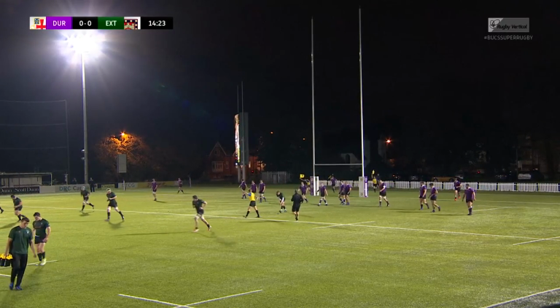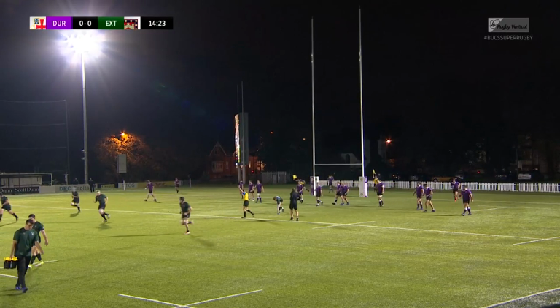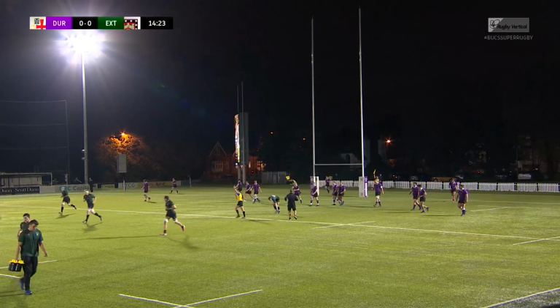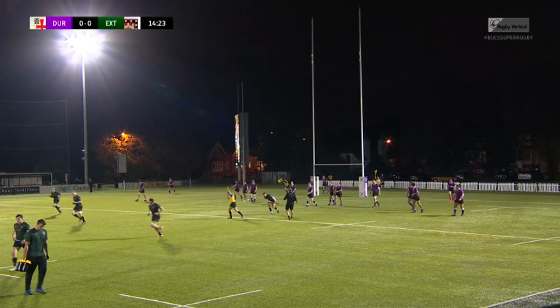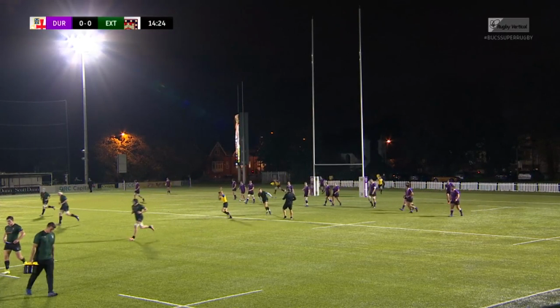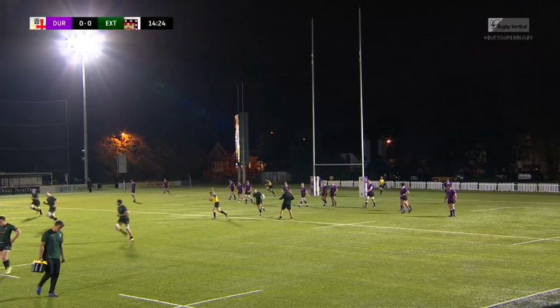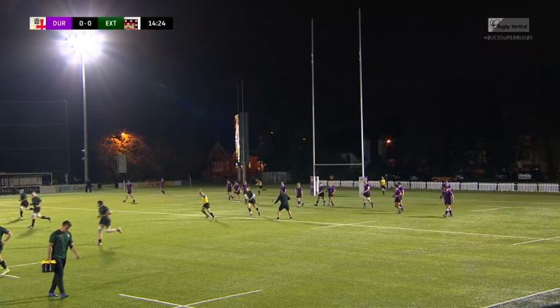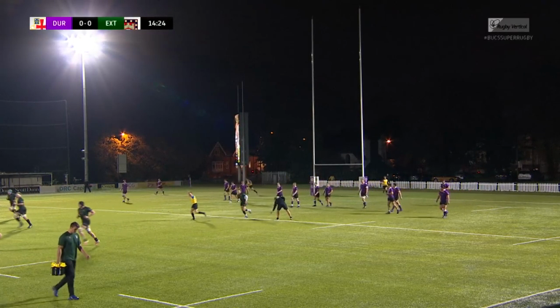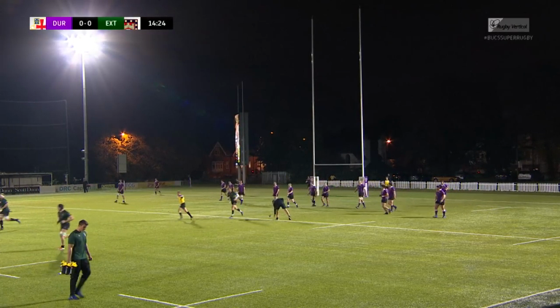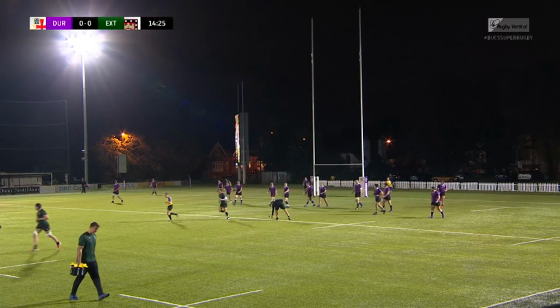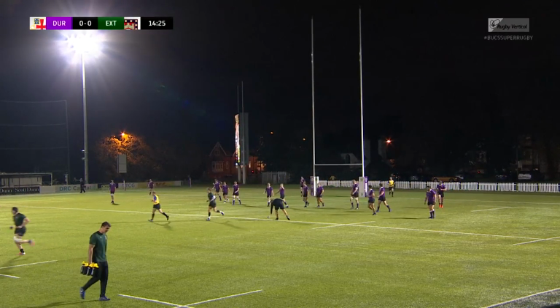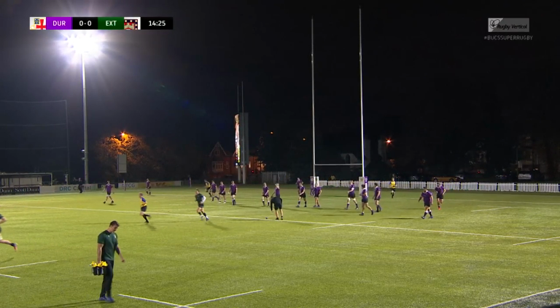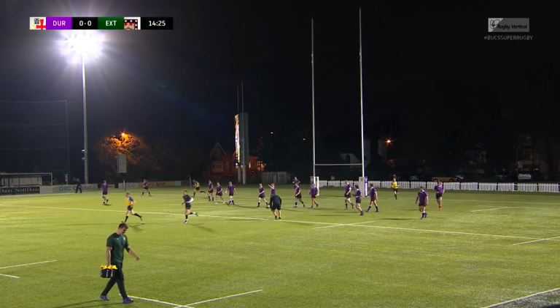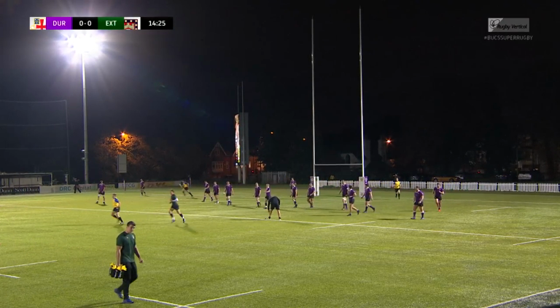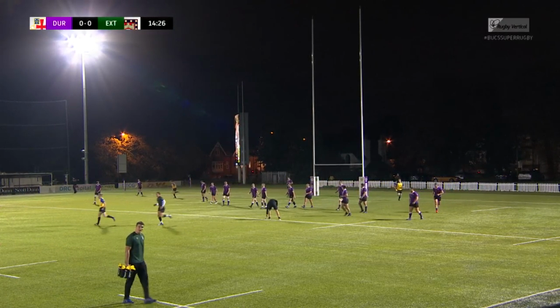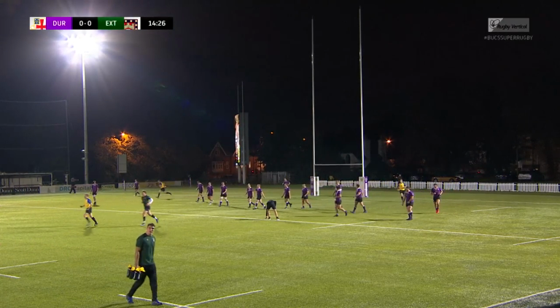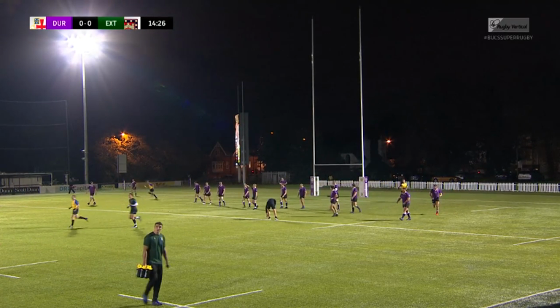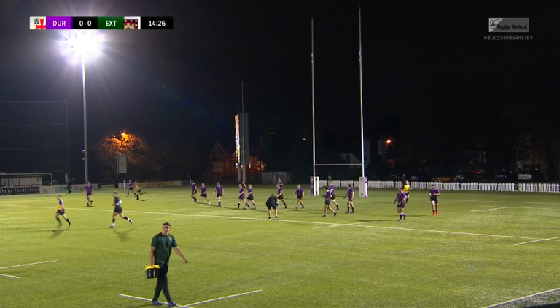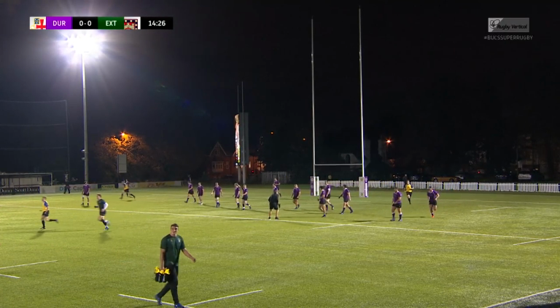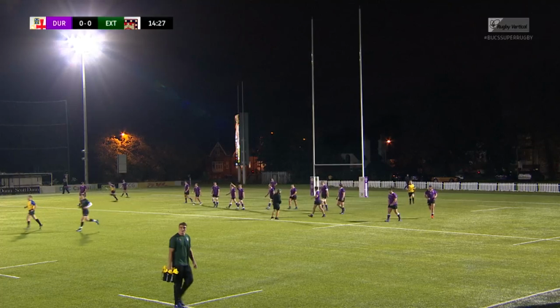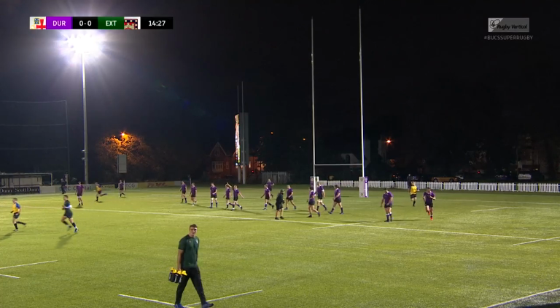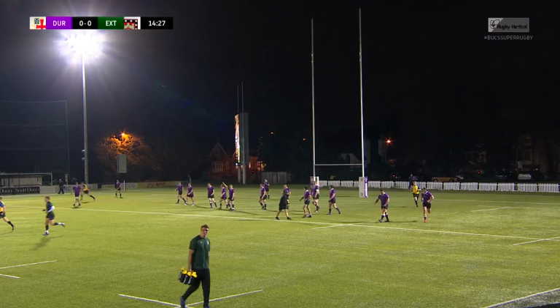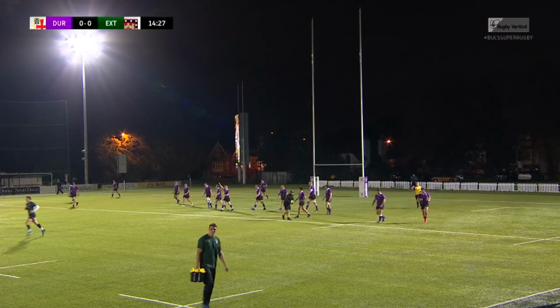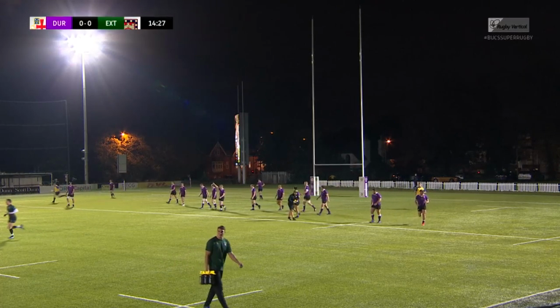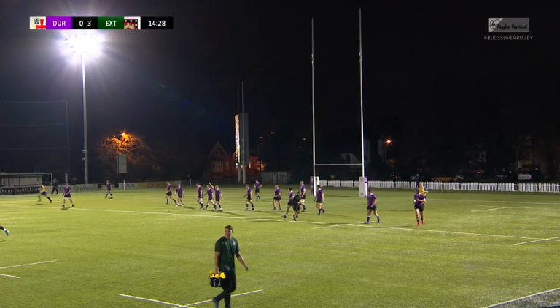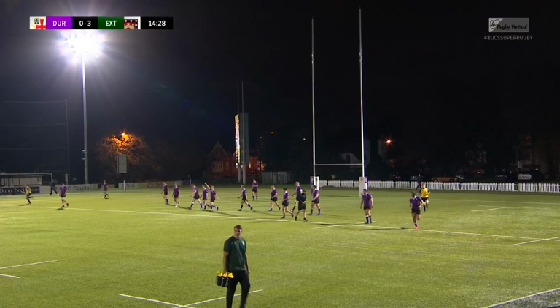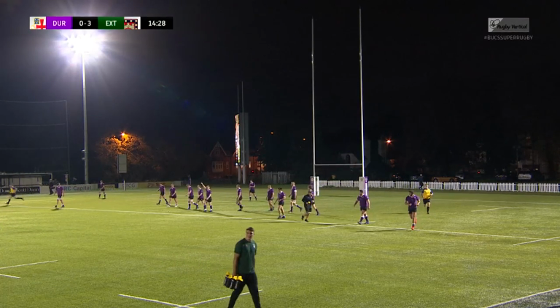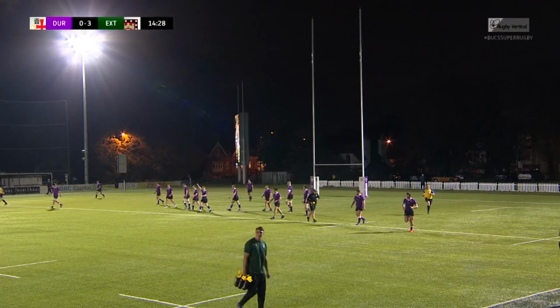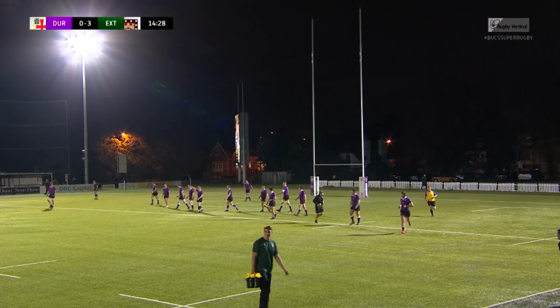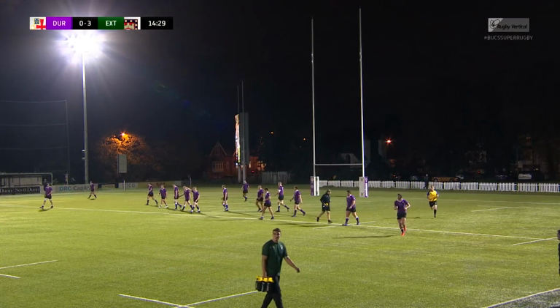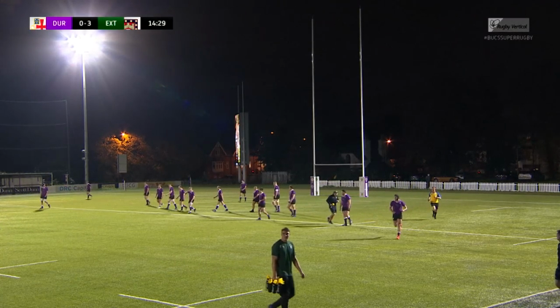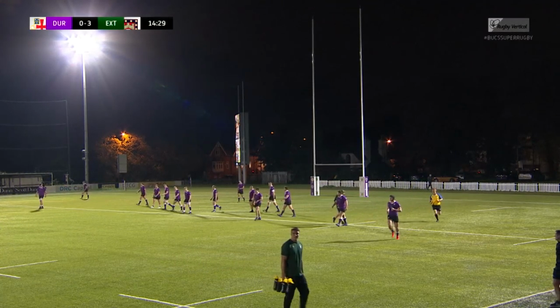Straight enough to take the points. Exeter 3-0 after 14 minutes.